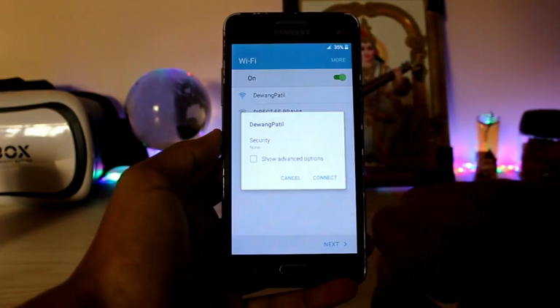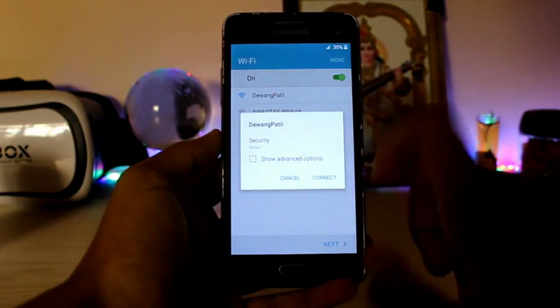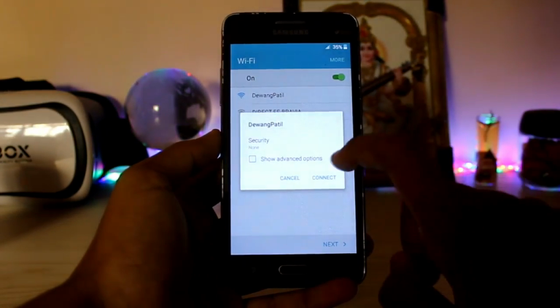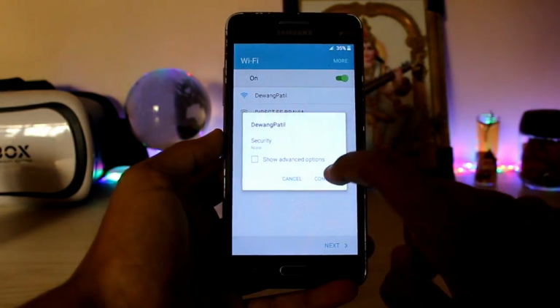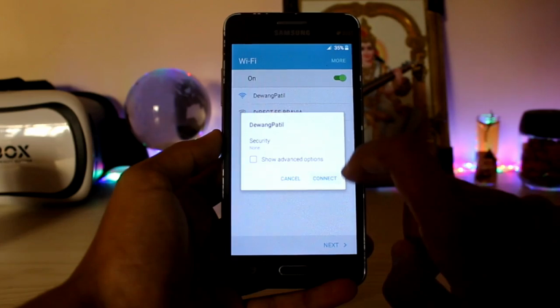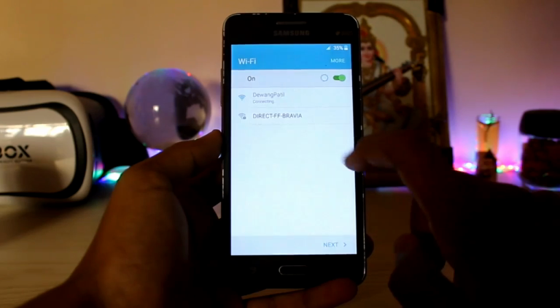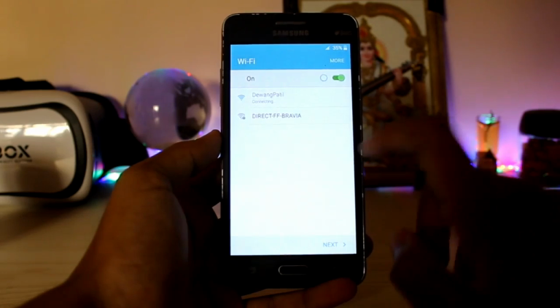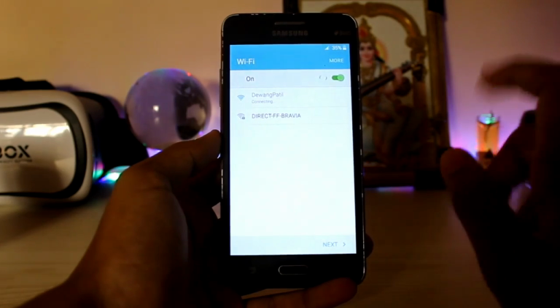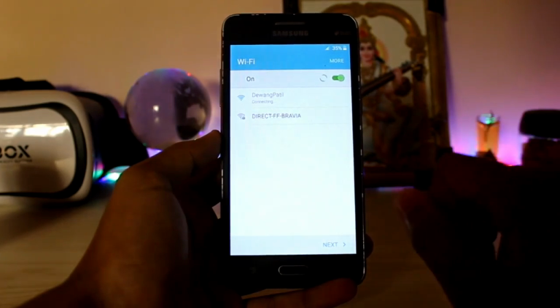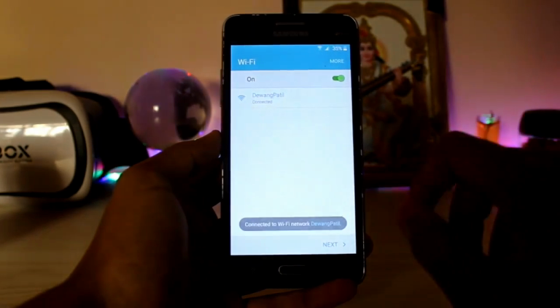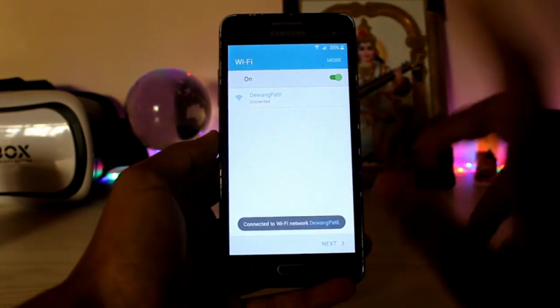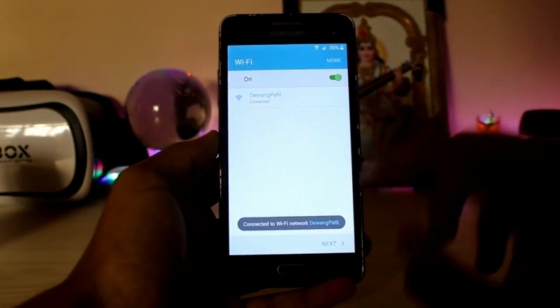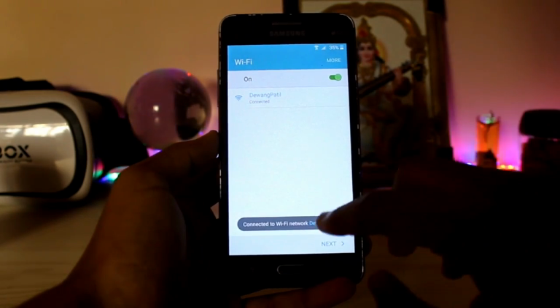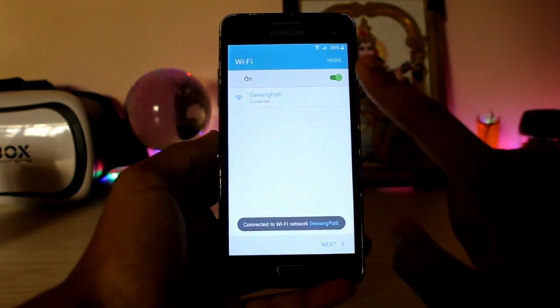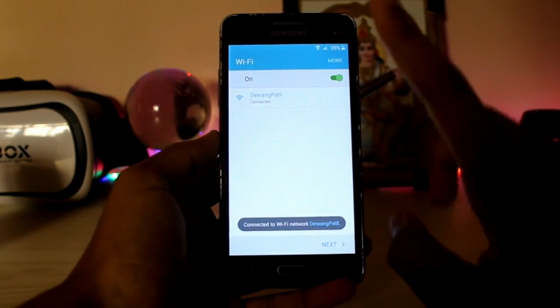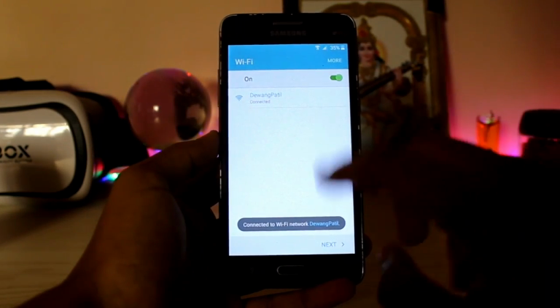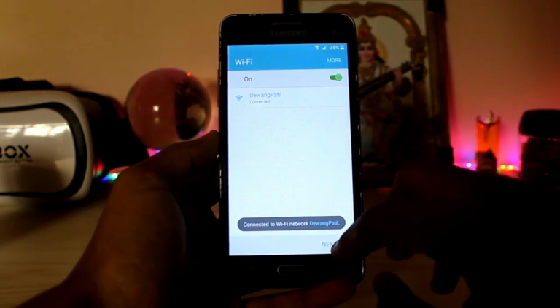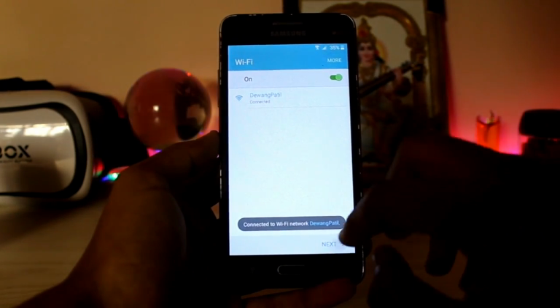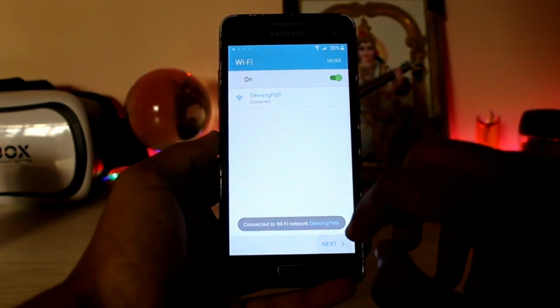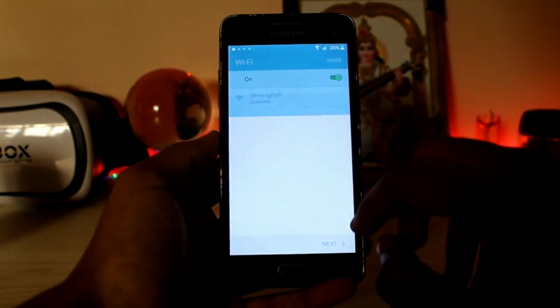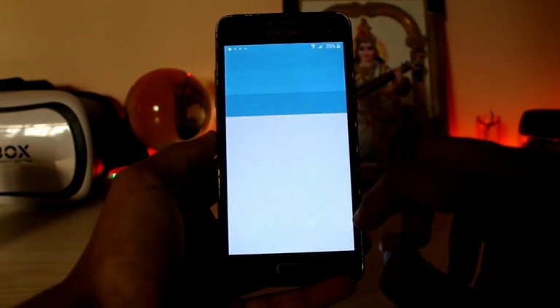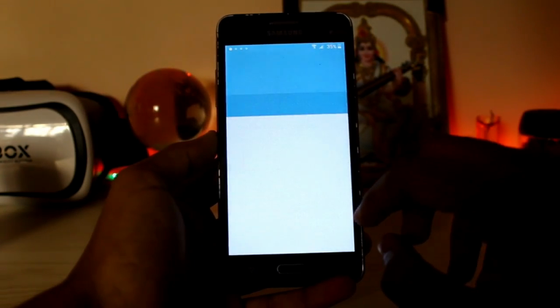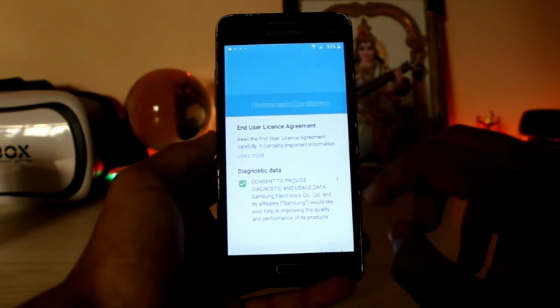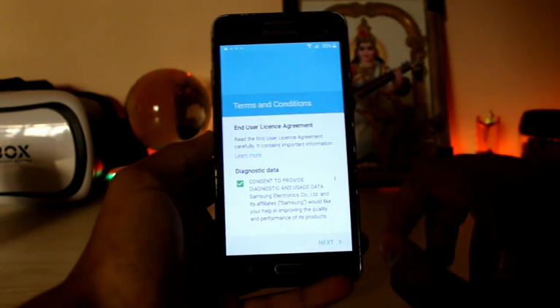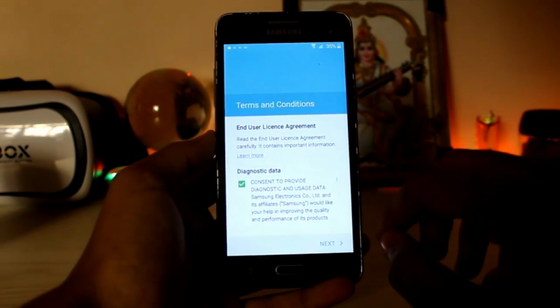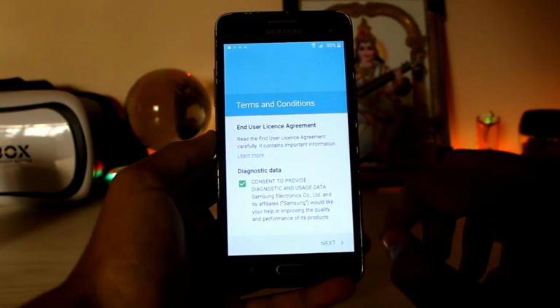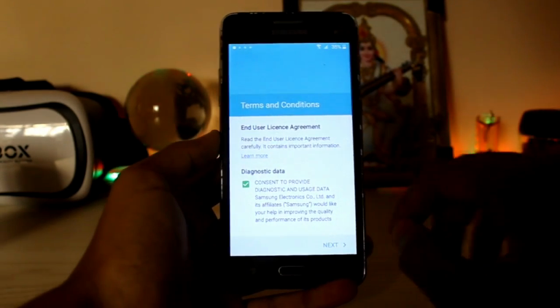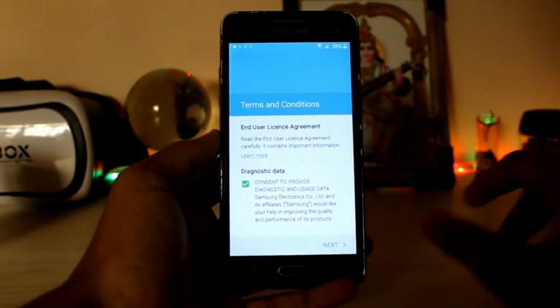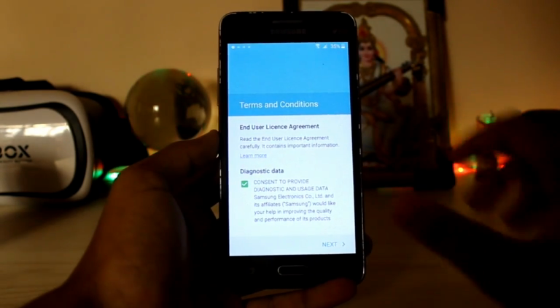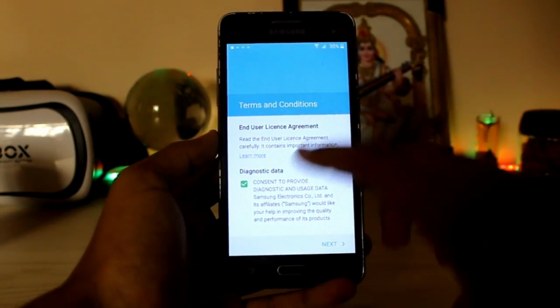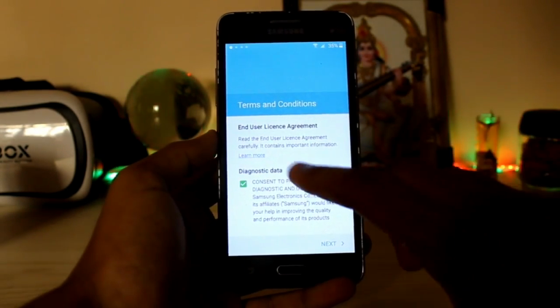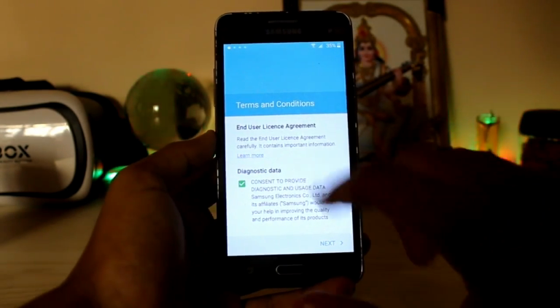Let's start with Wi-Fi first — does it work? Yes. Also the network is working, which I had many problems with in the J5's Nameless ROM.